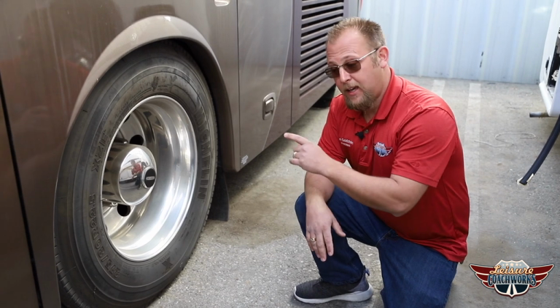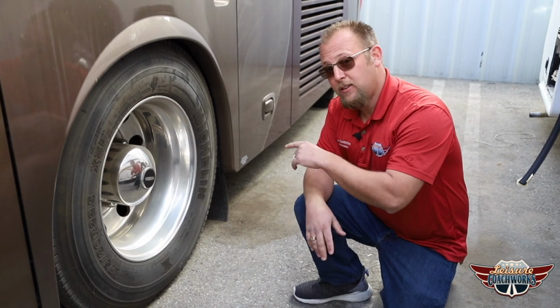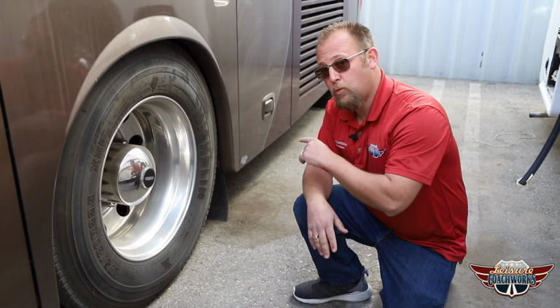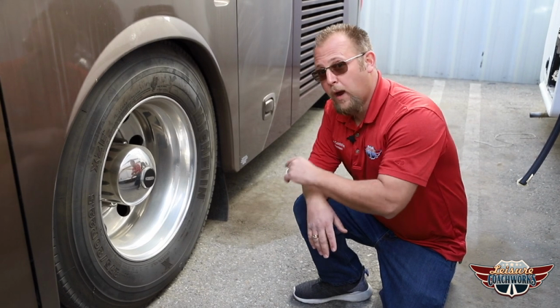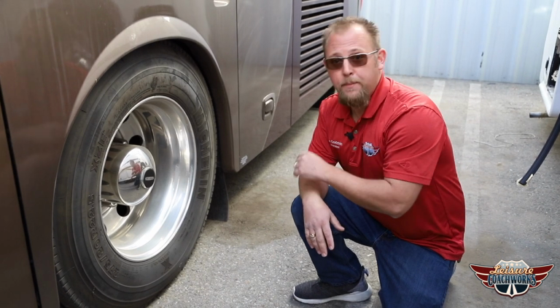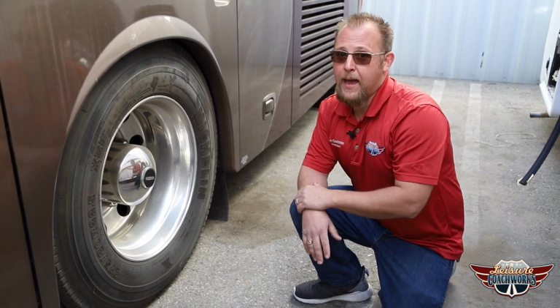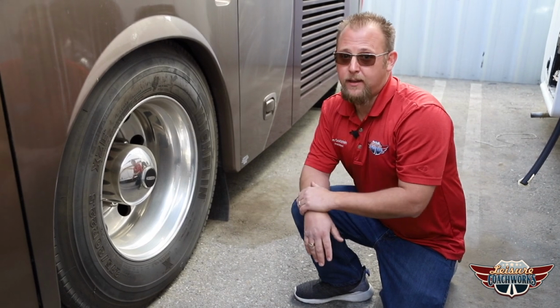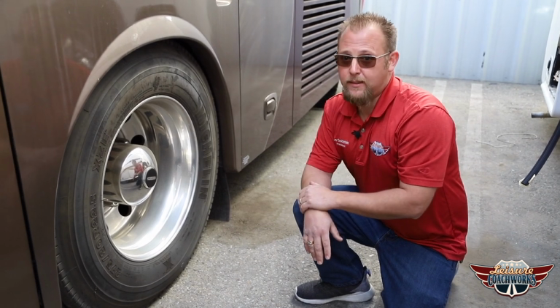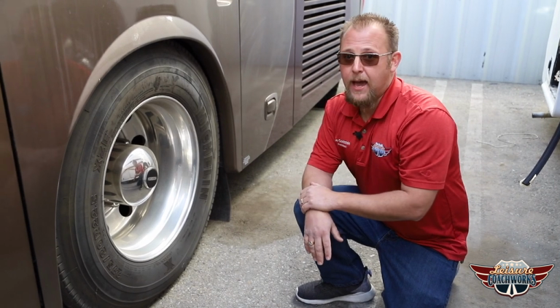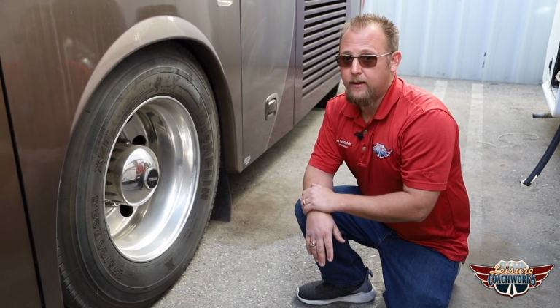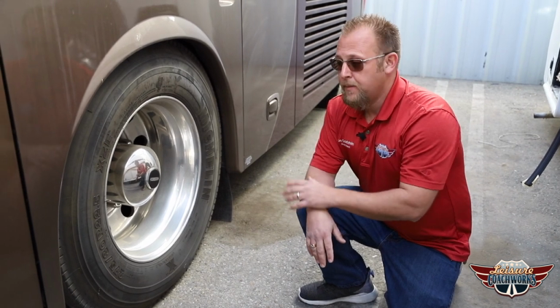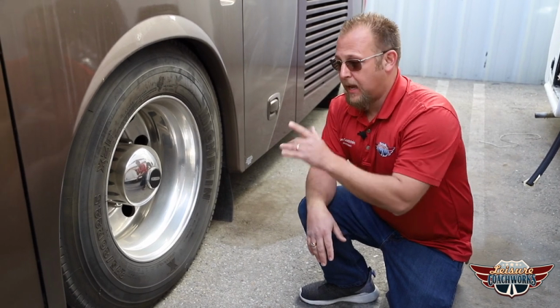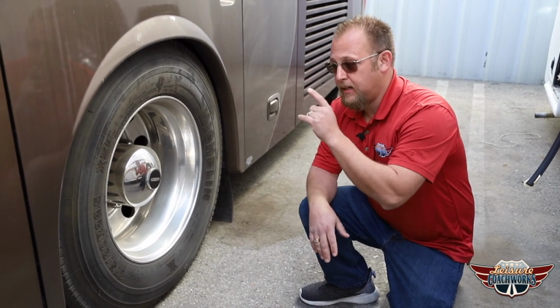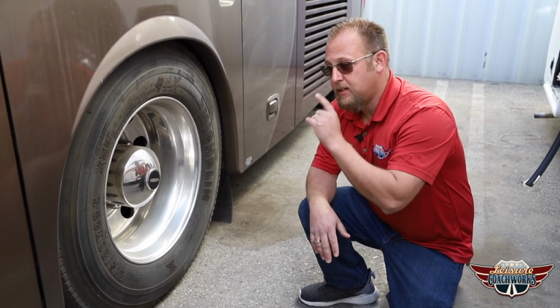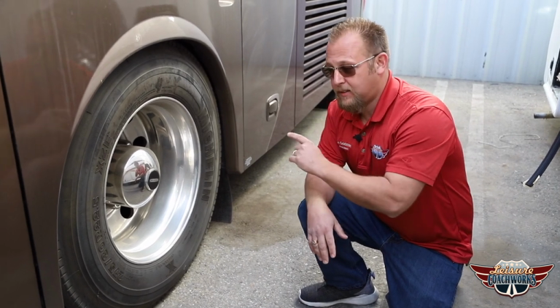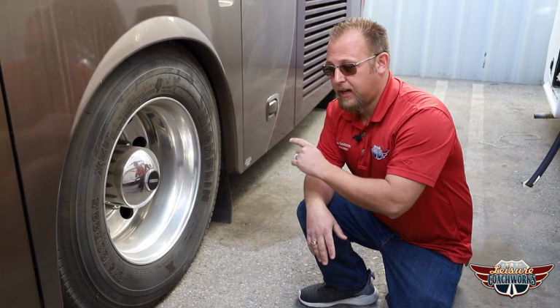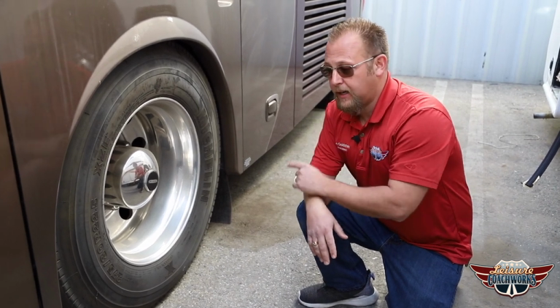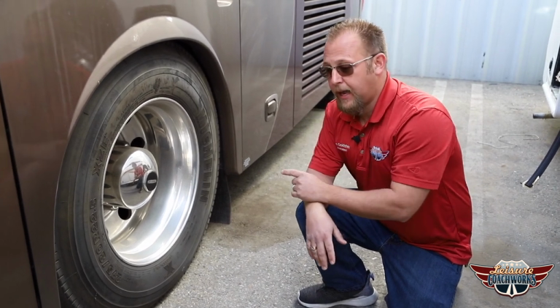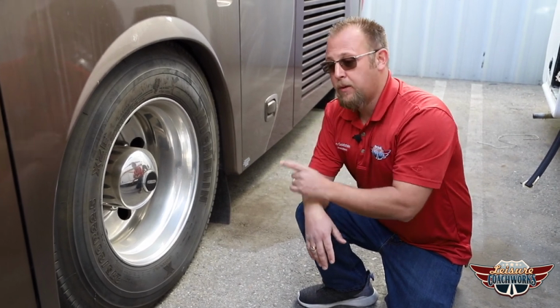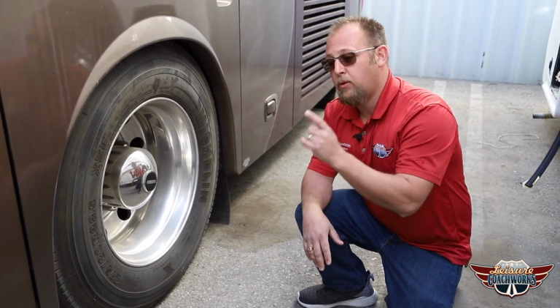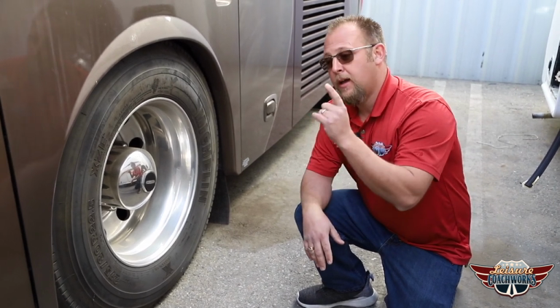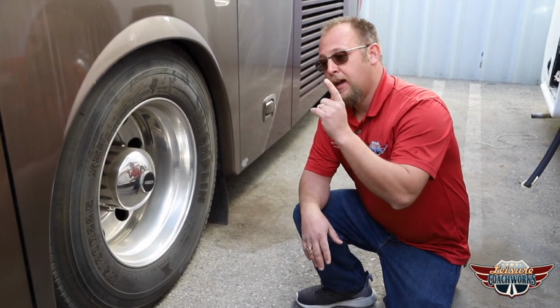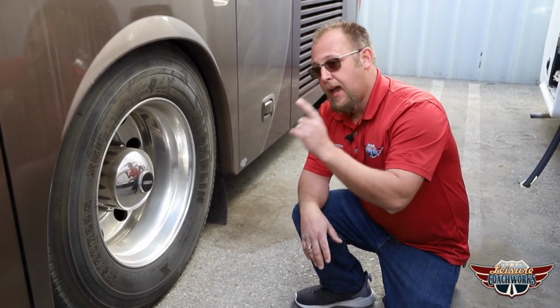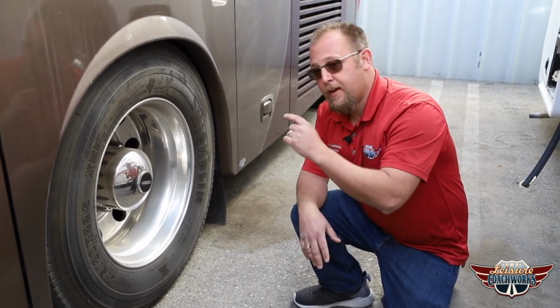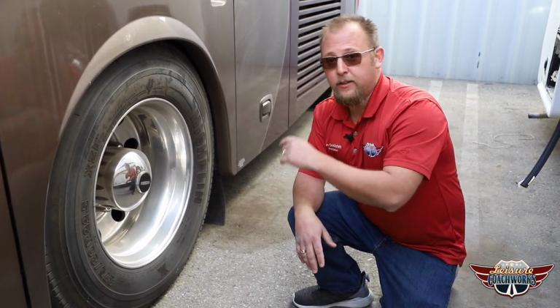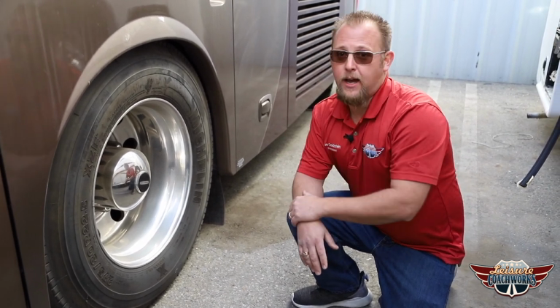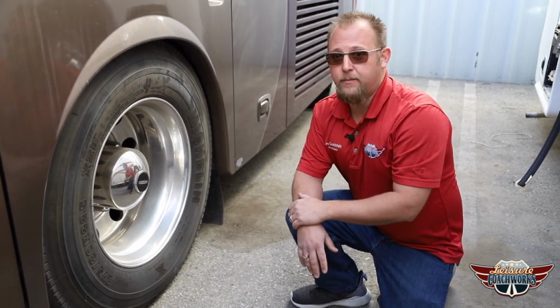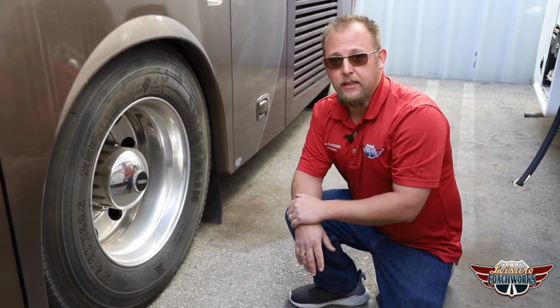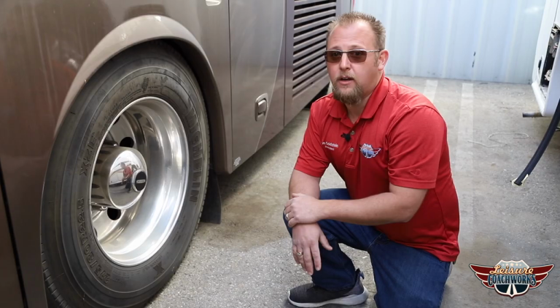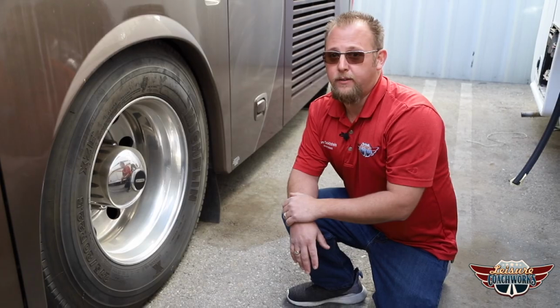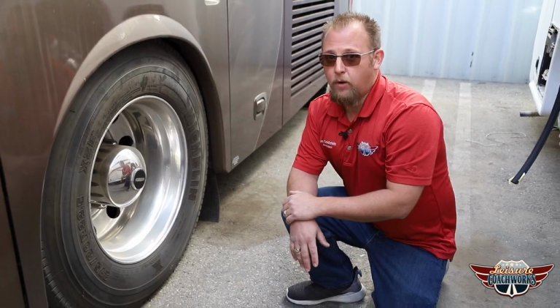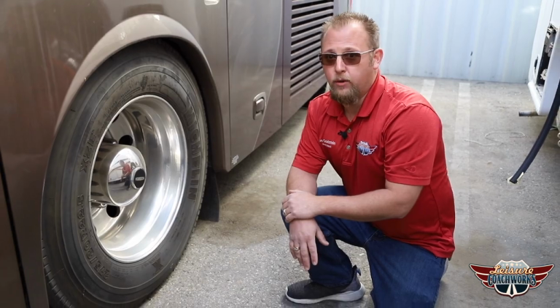They say that most RV tires on motorhomes should be replaced every seven to eight years. This one is way past that, and he's taking a gamble every time he's on the road.